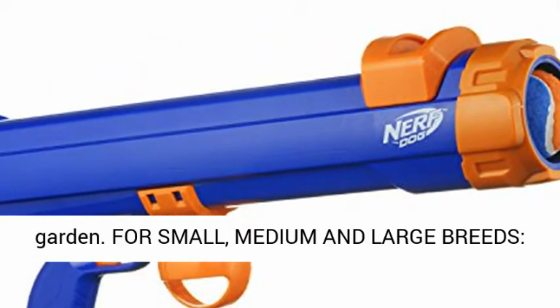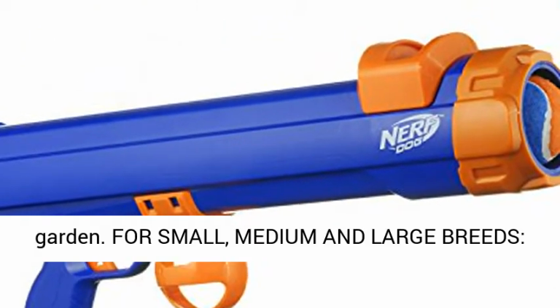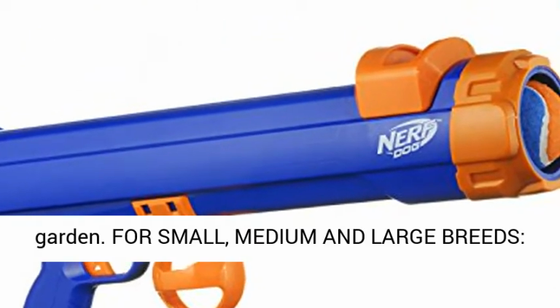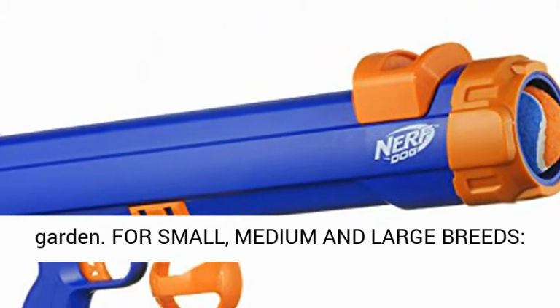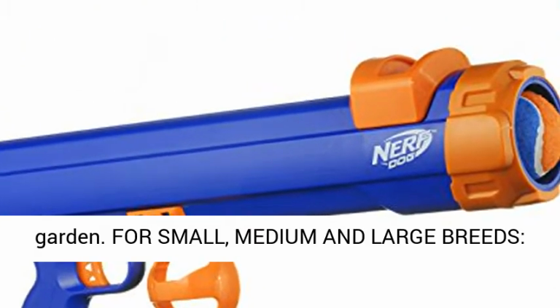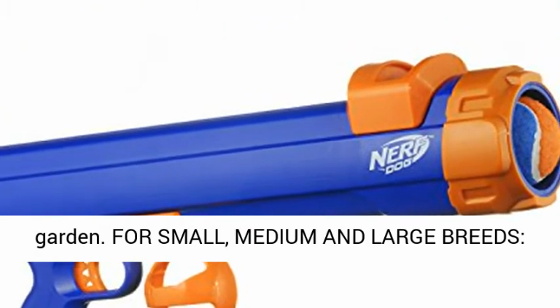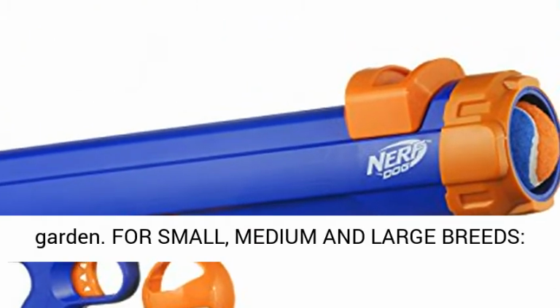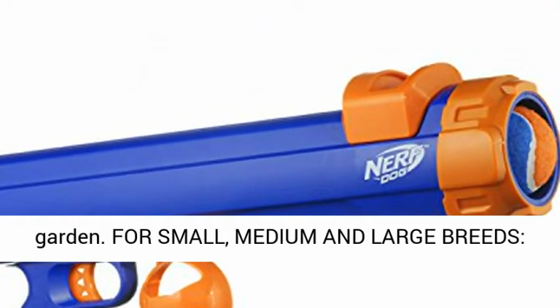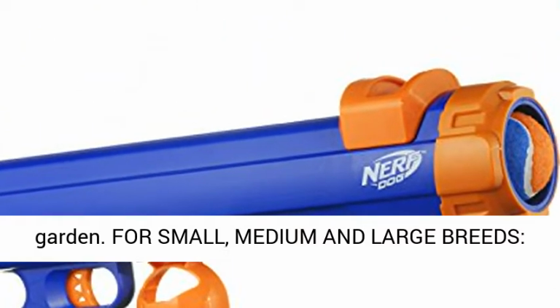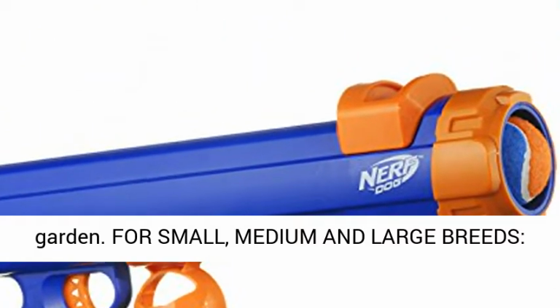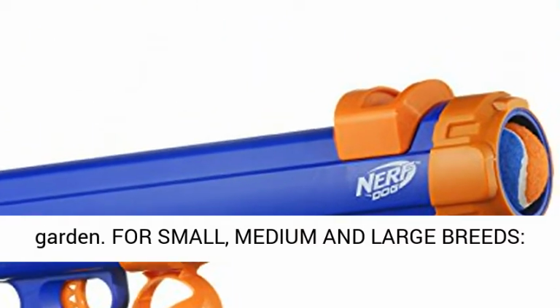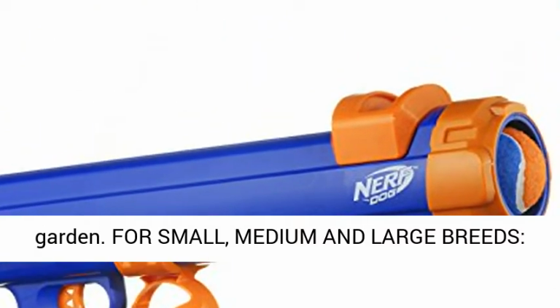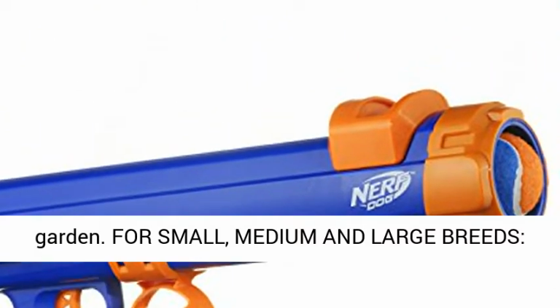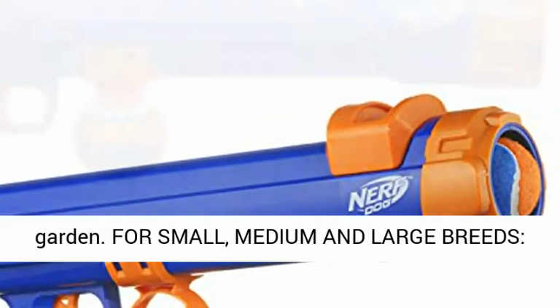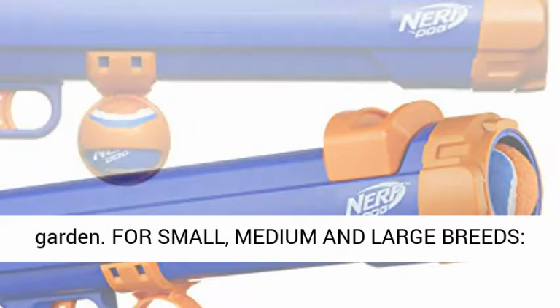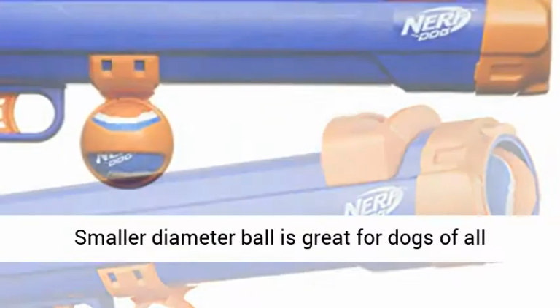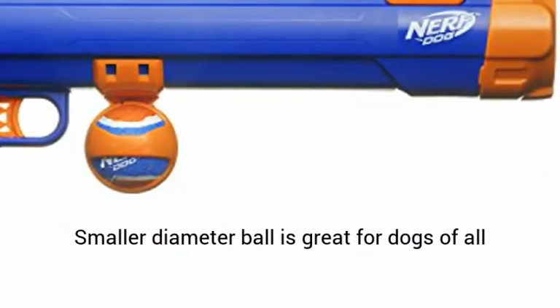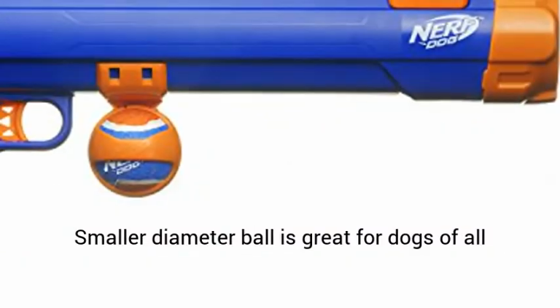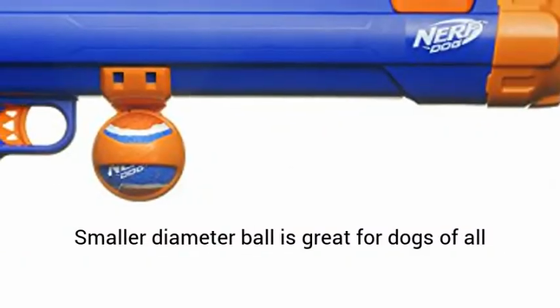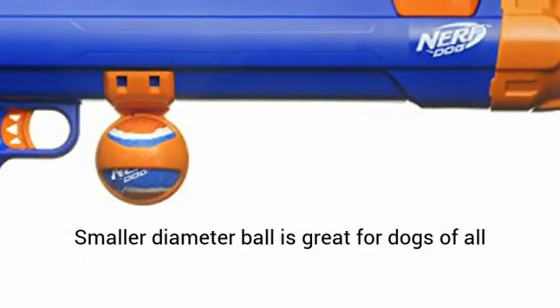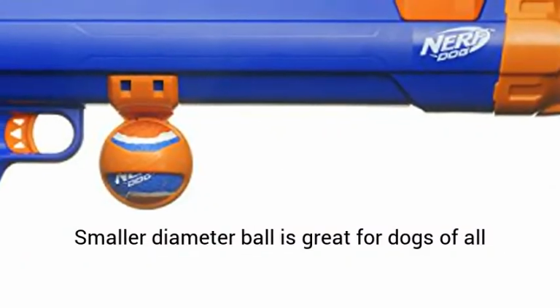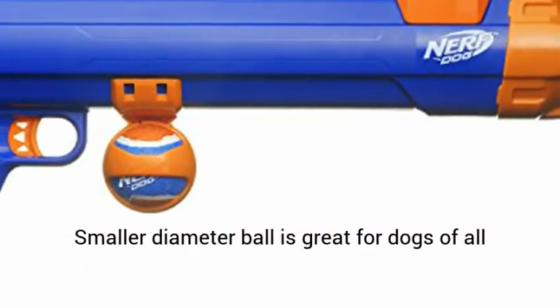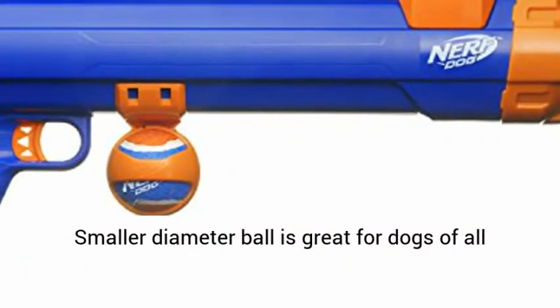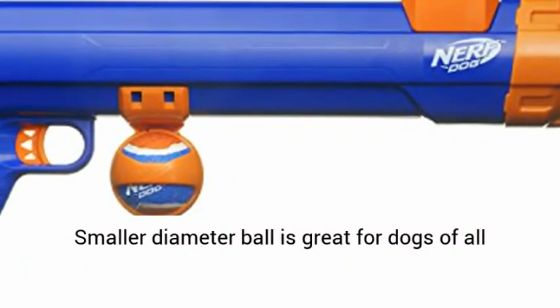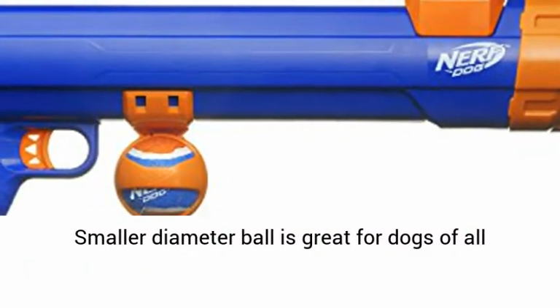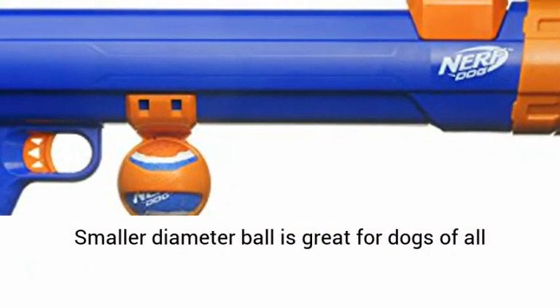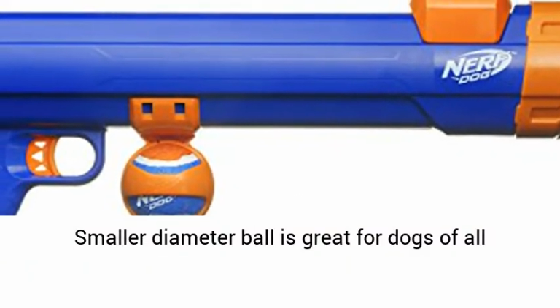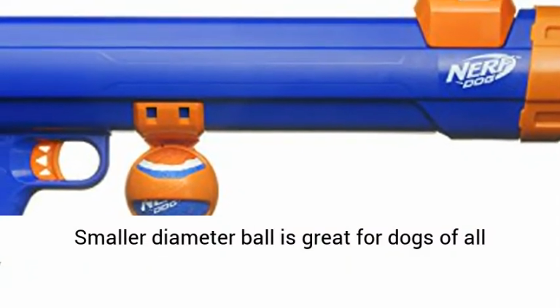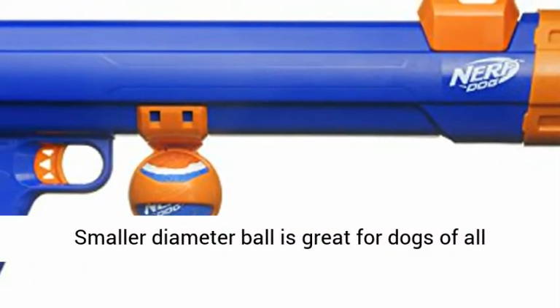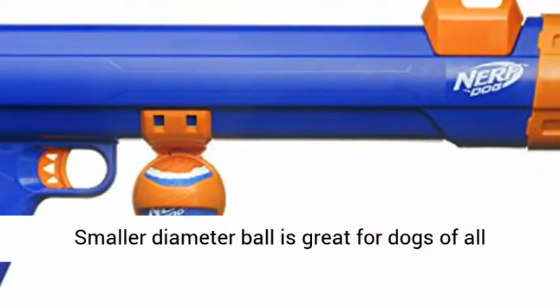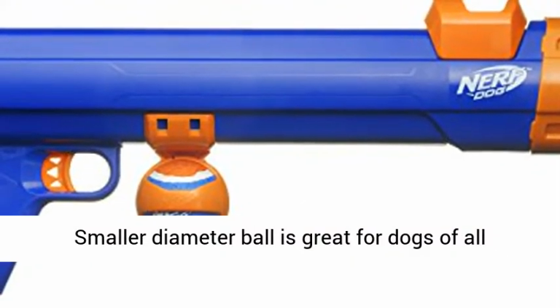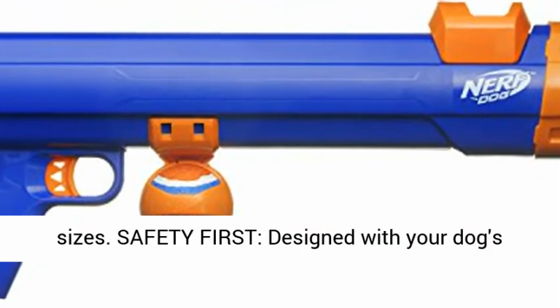For small, medium and large breeds — the smaller diameter ball is great for dogs of all sizes.